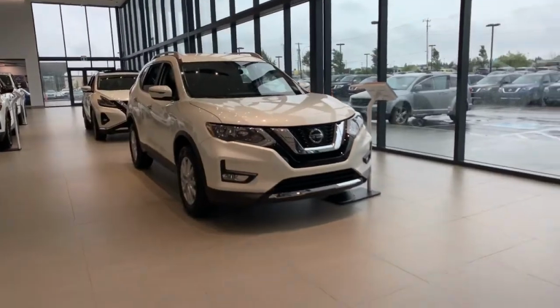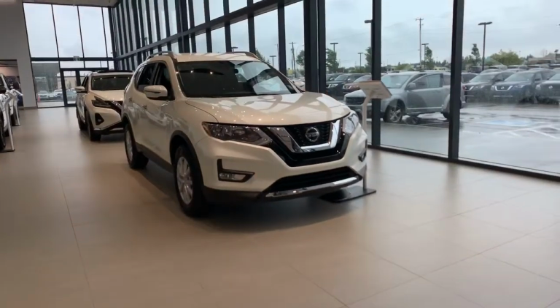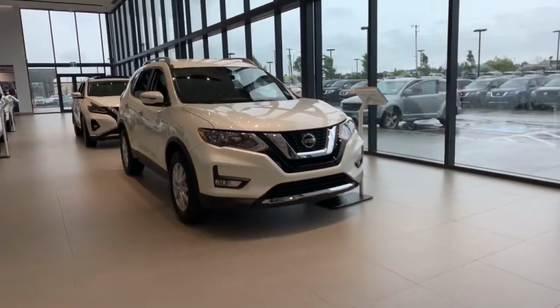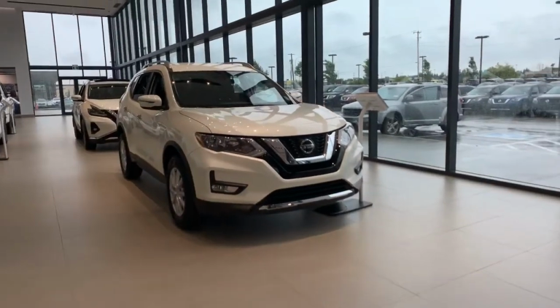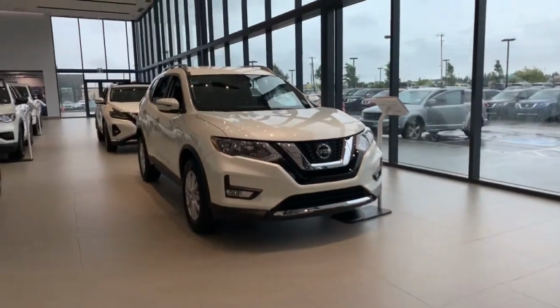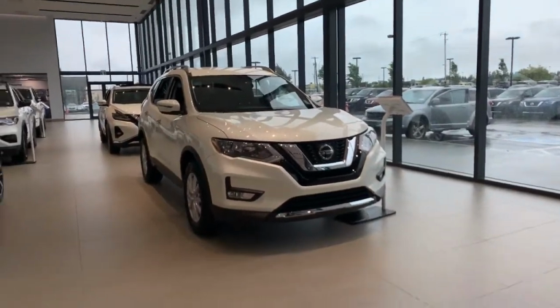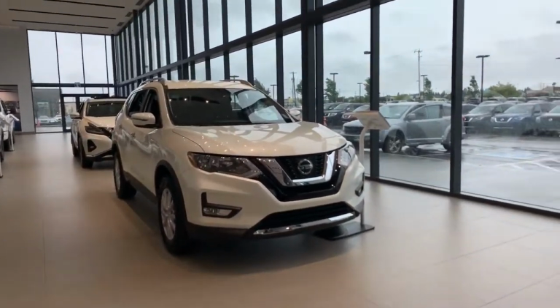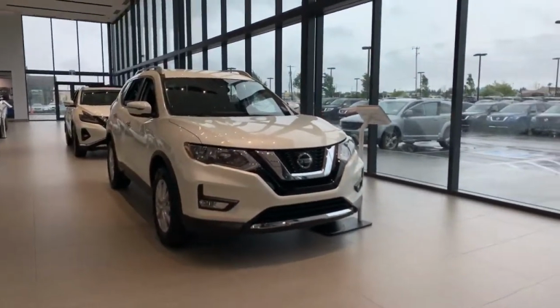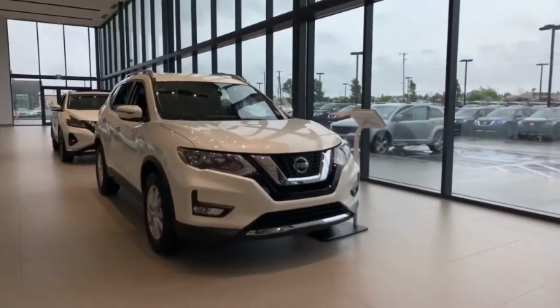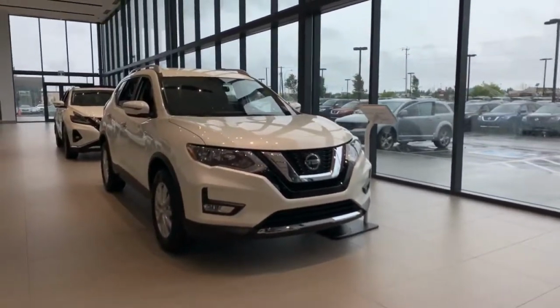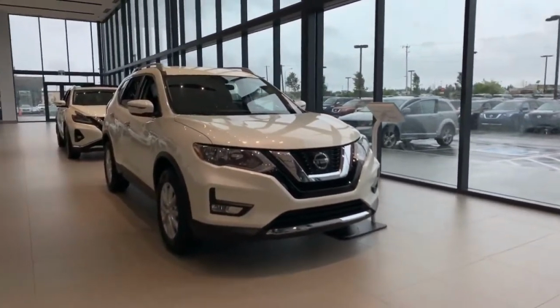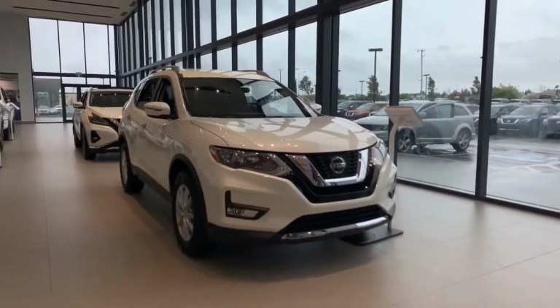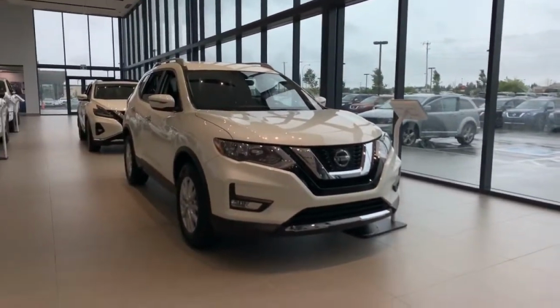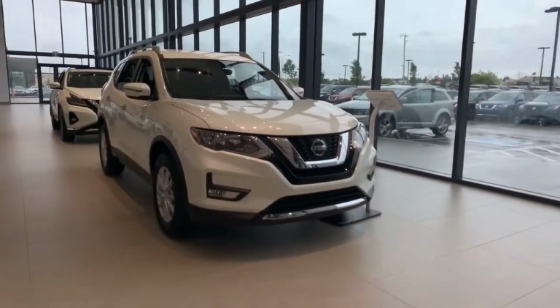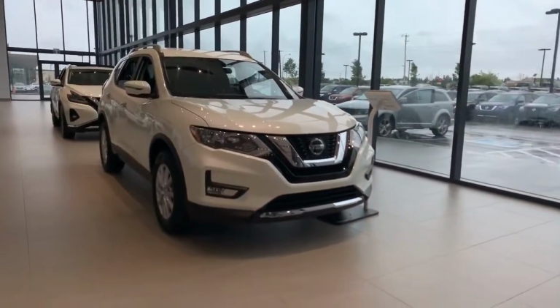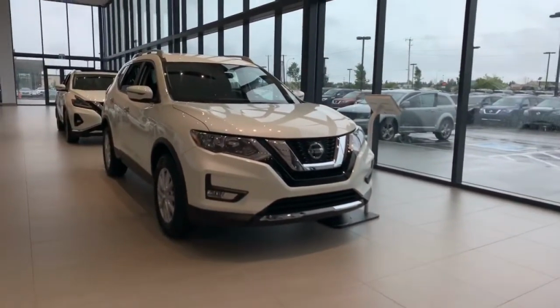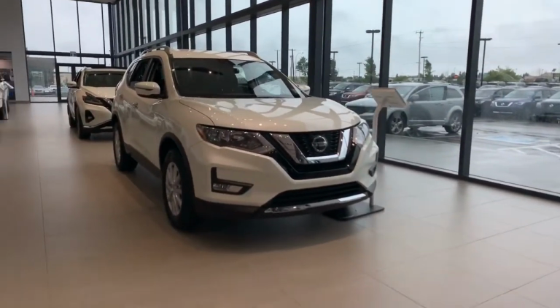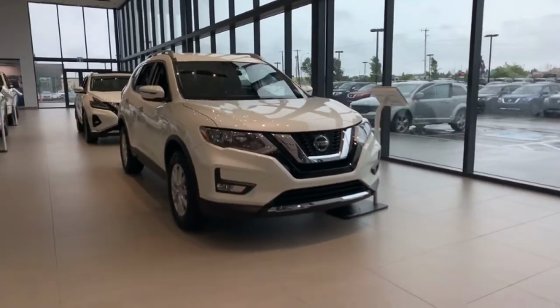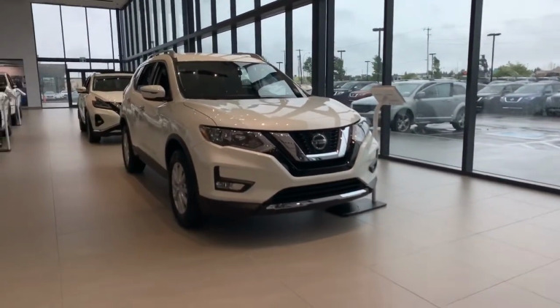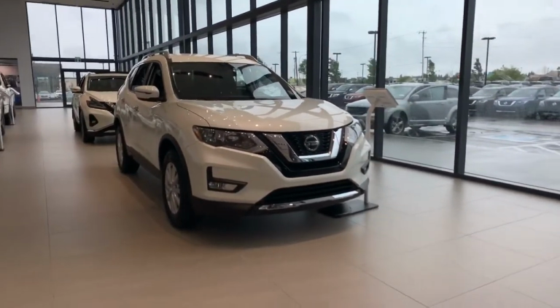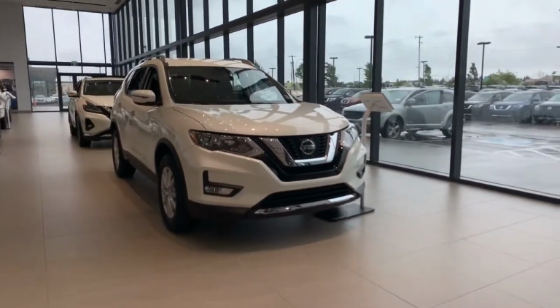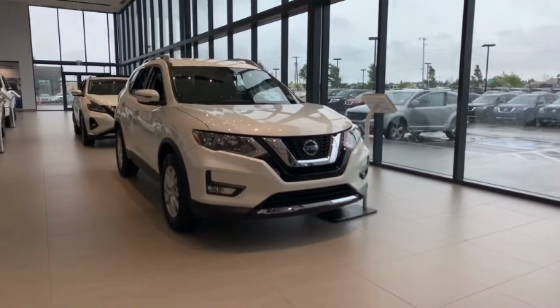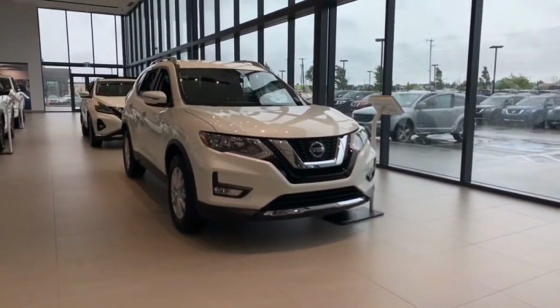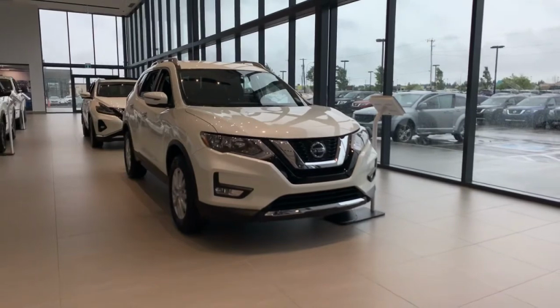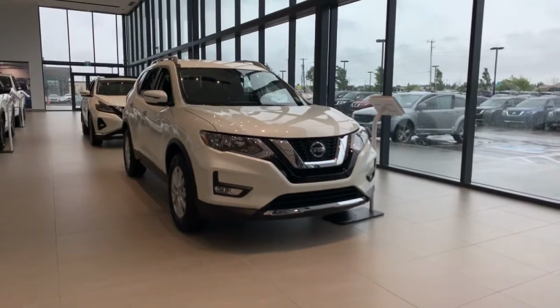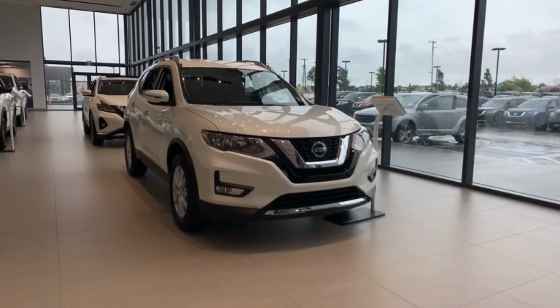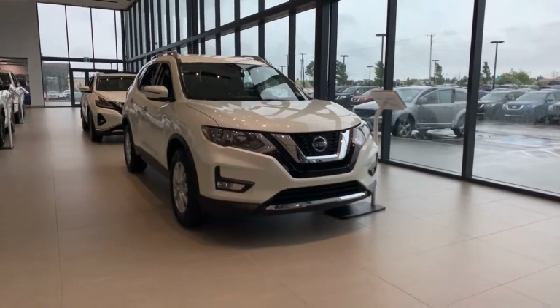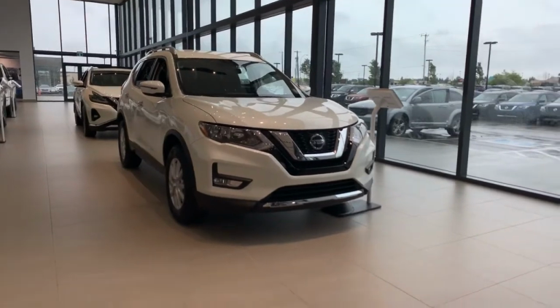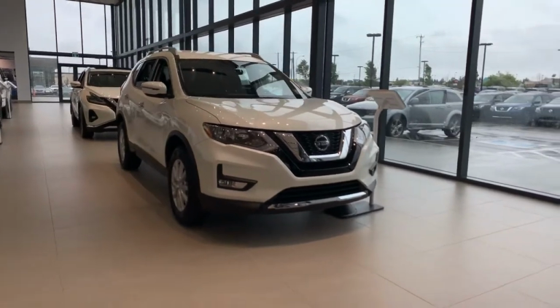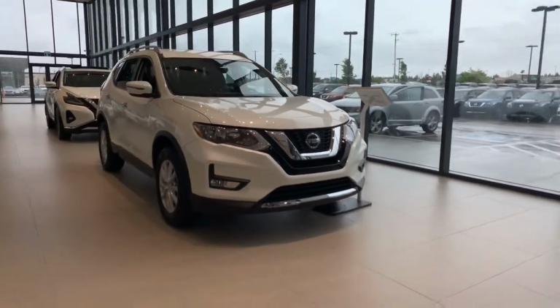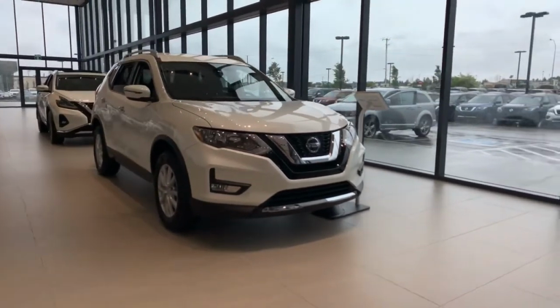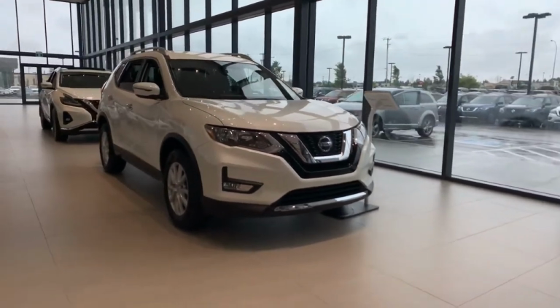Hi Ahmed, it's Alan with Northside Nissan. Got the 2019 Nissan Rogue SV sitting here.